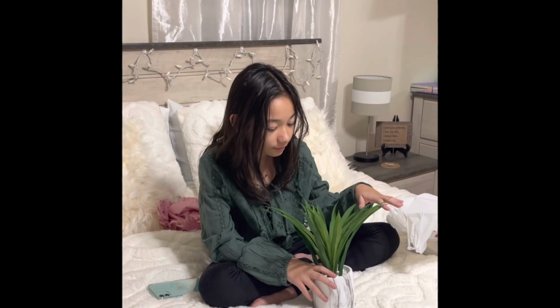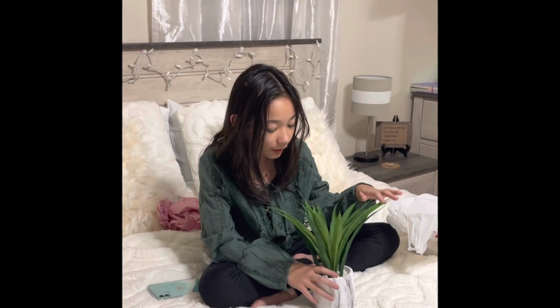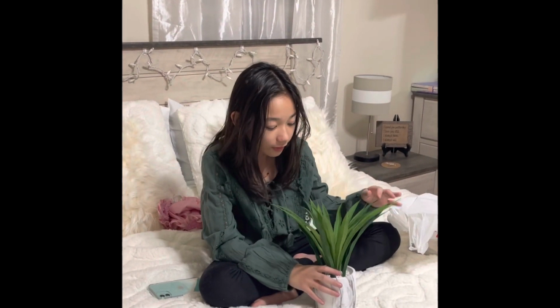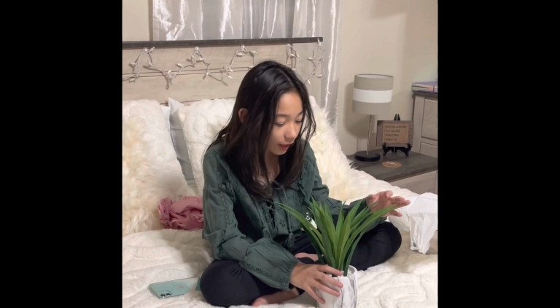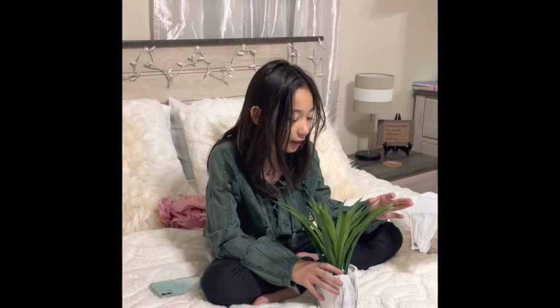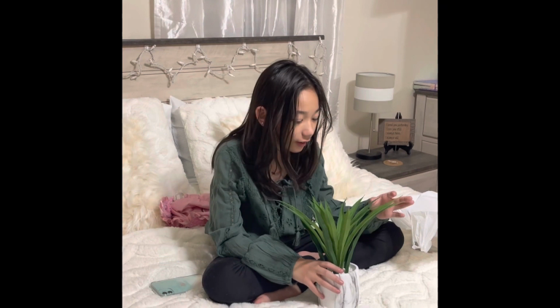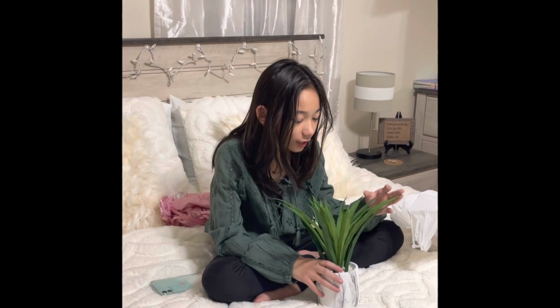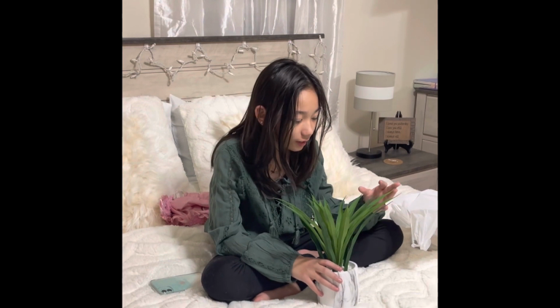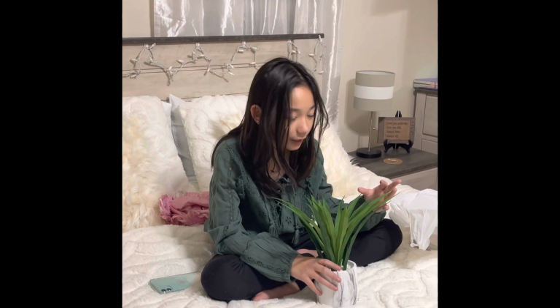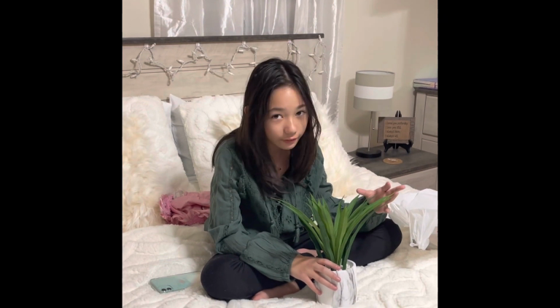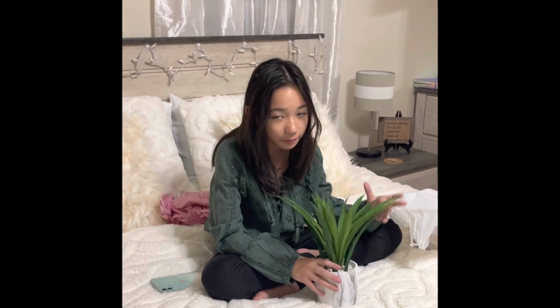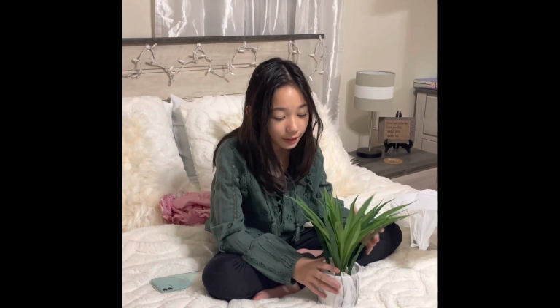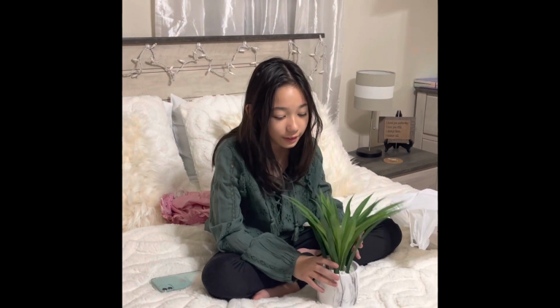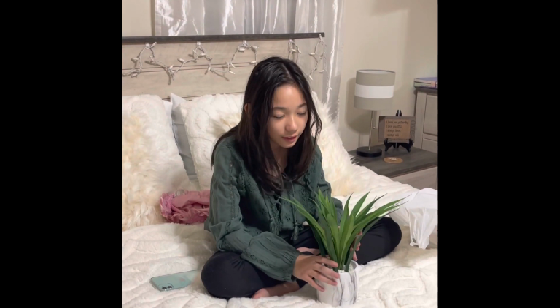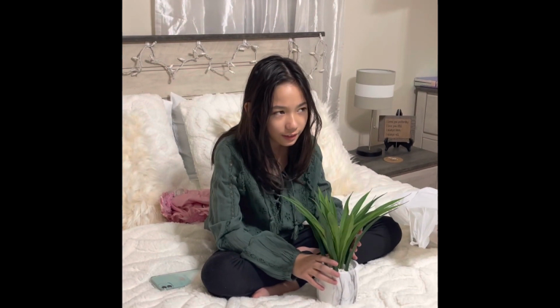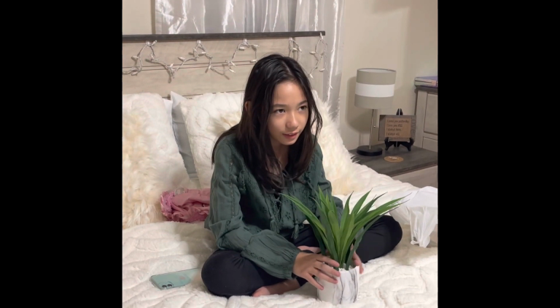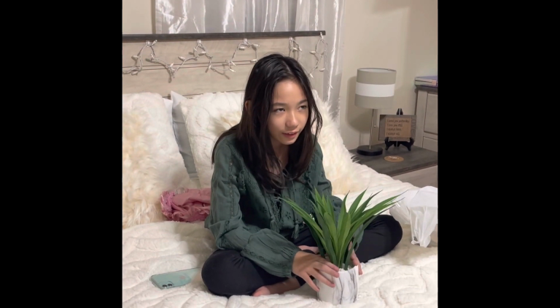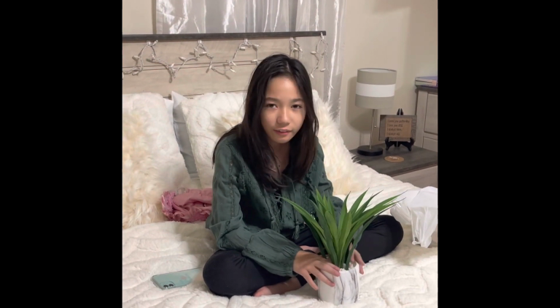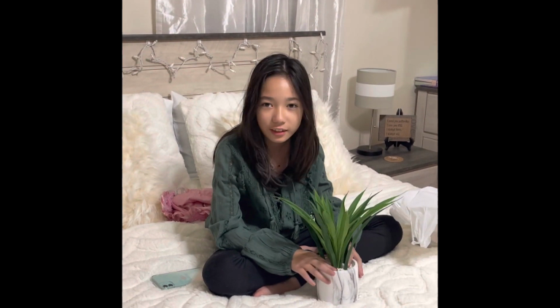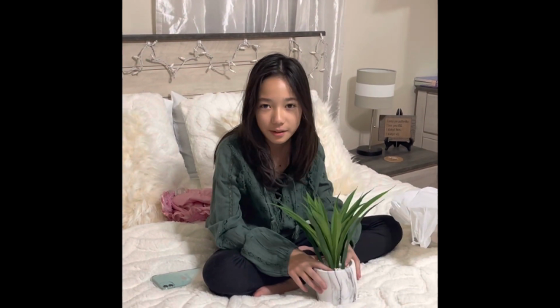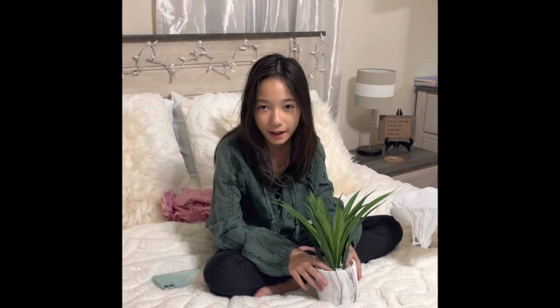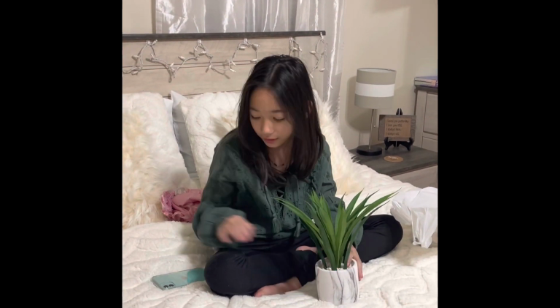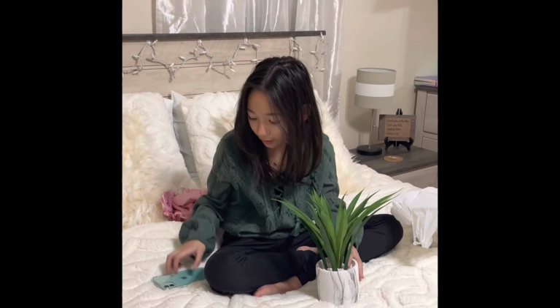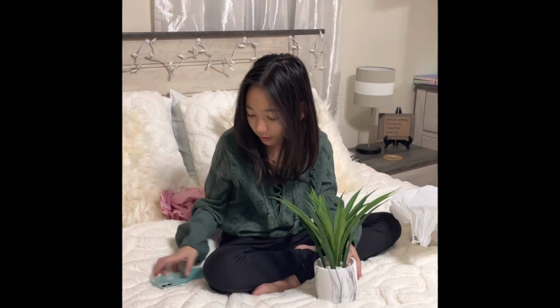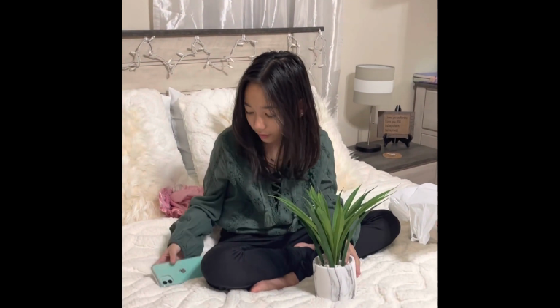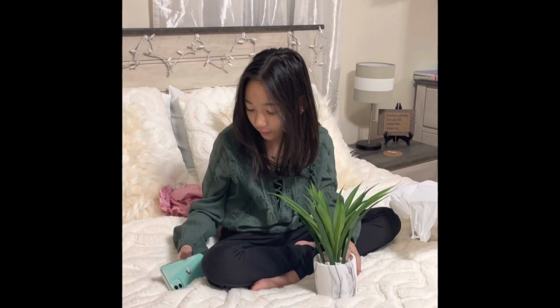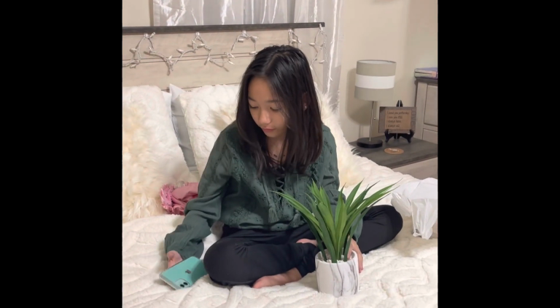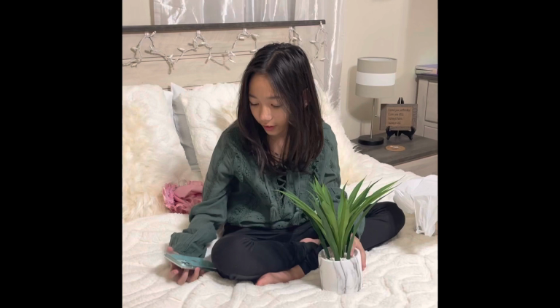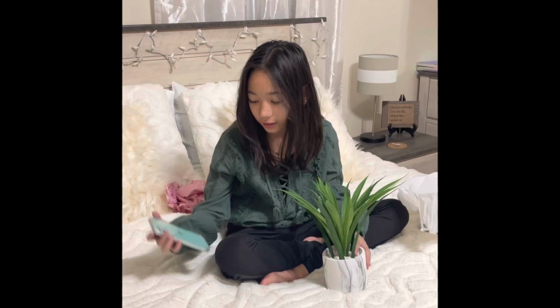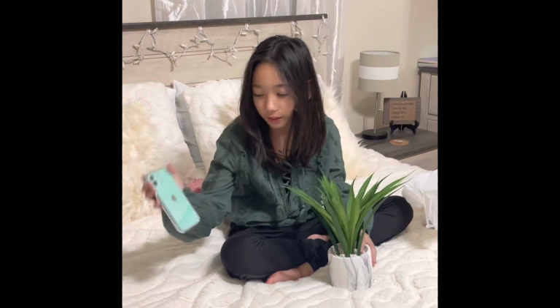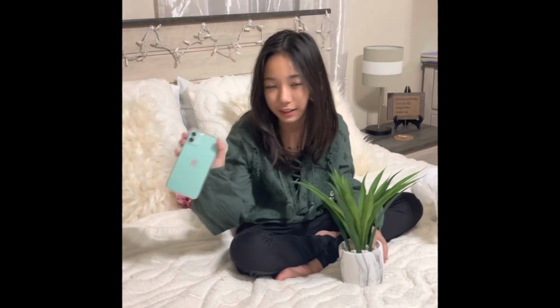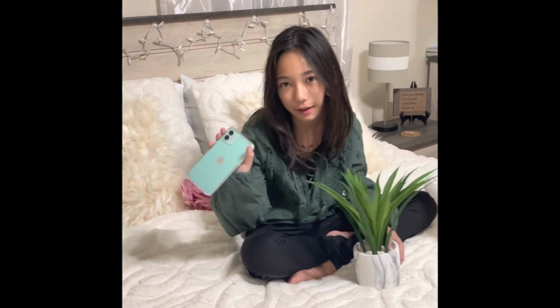I got this plant from TJ Maxx, and I also got the phone case from TJ Maxx.